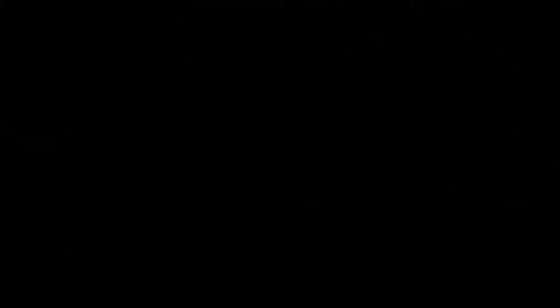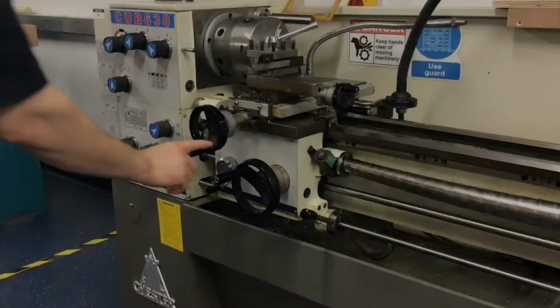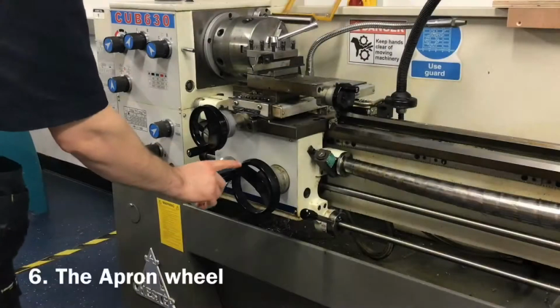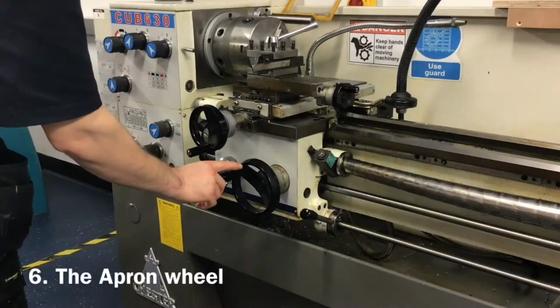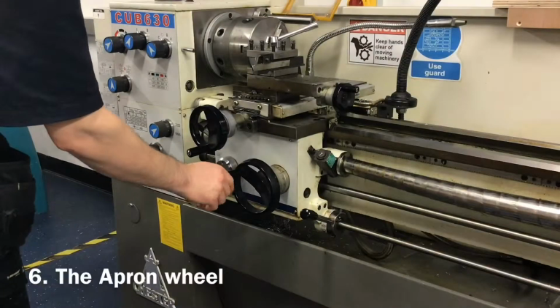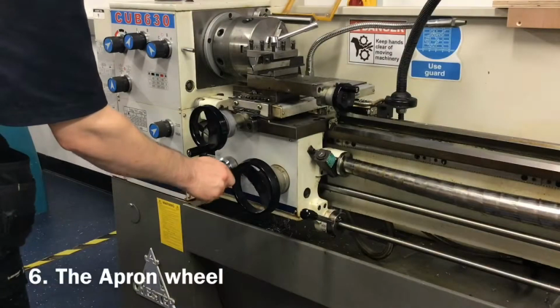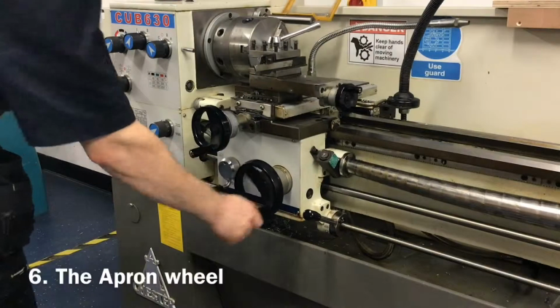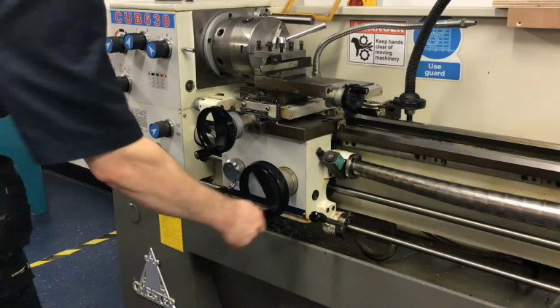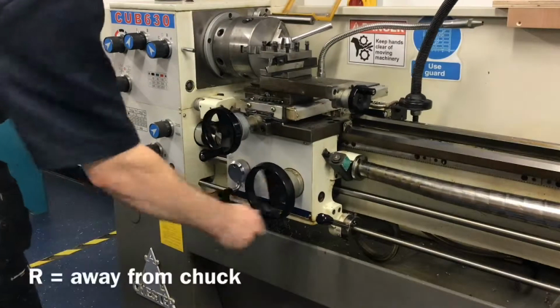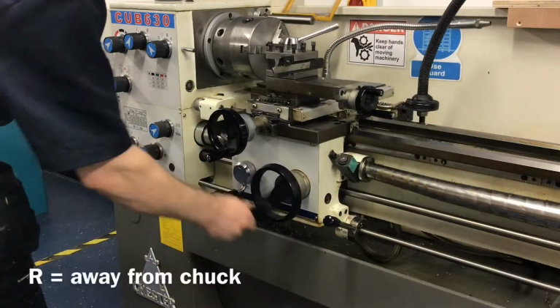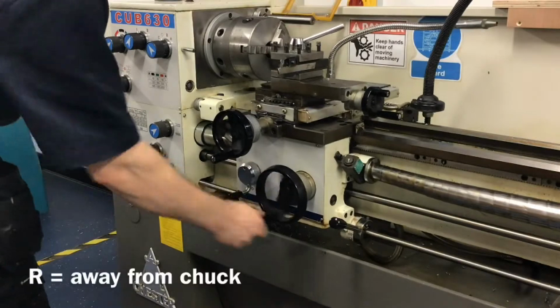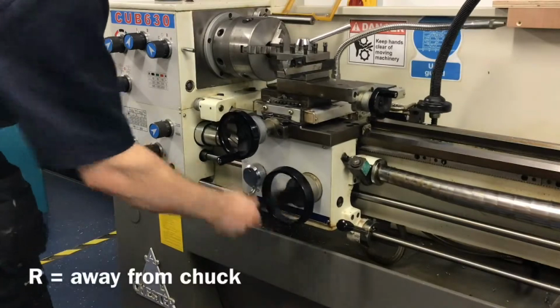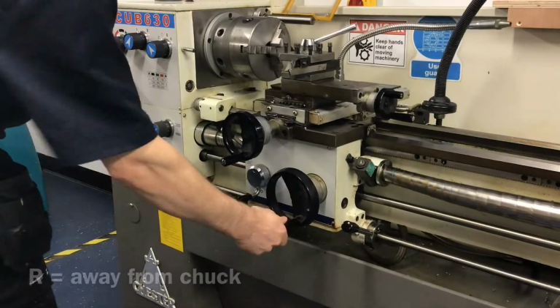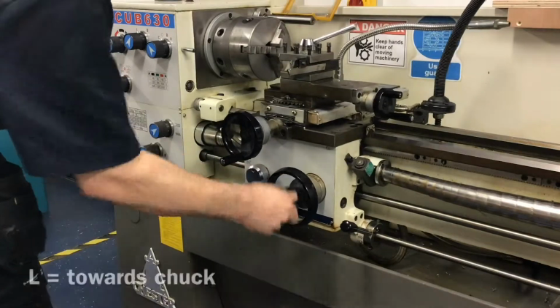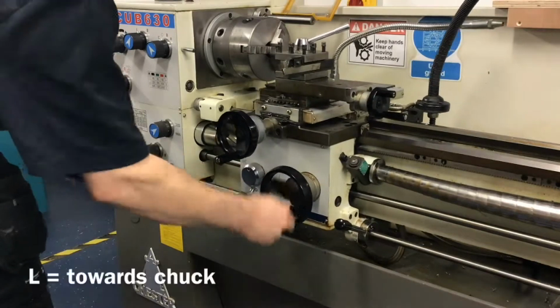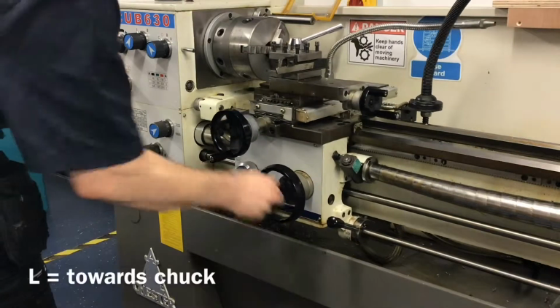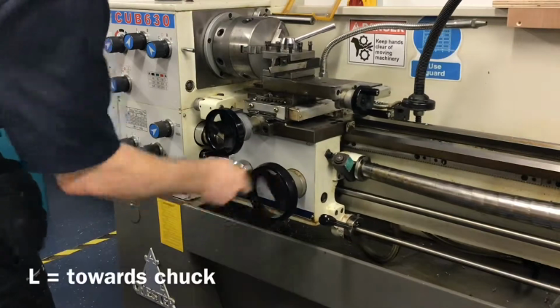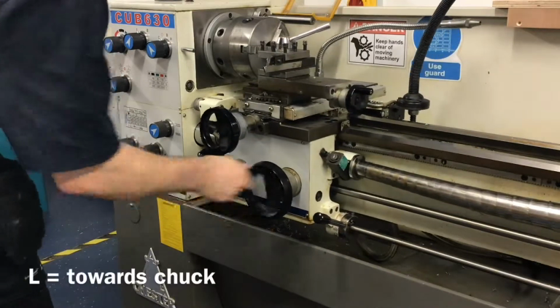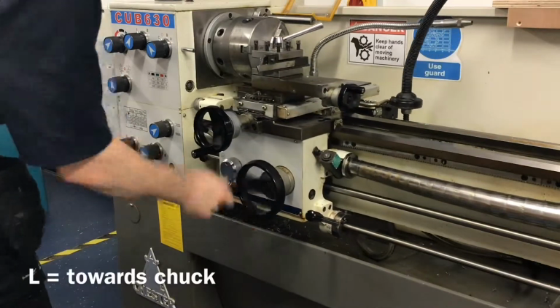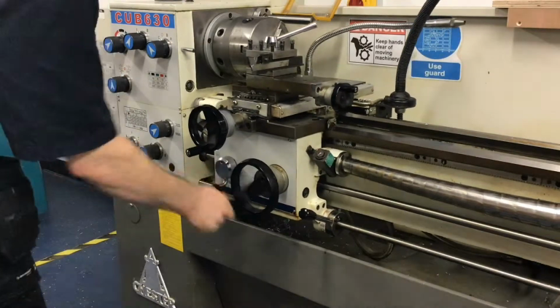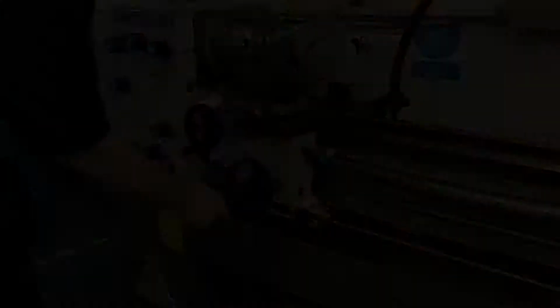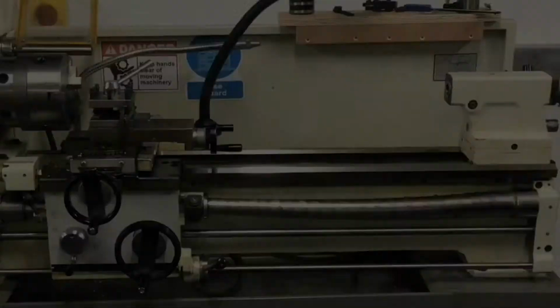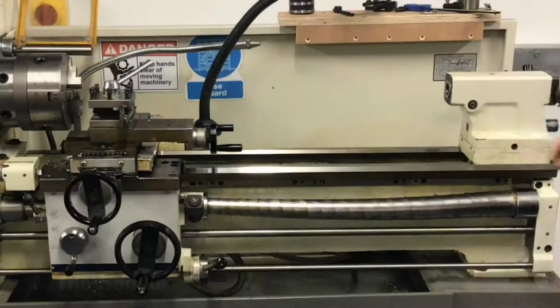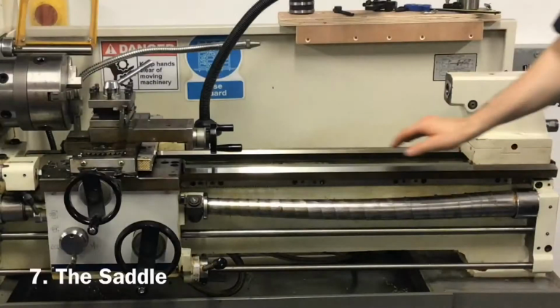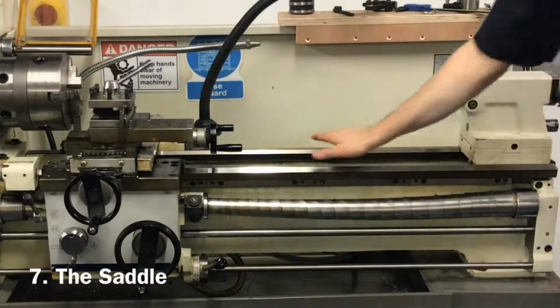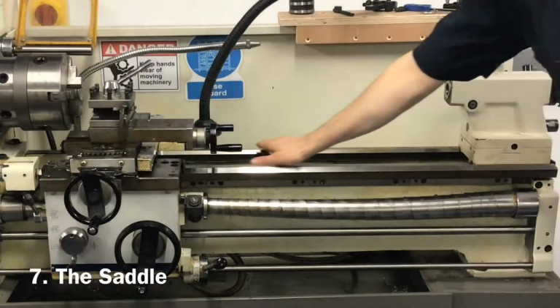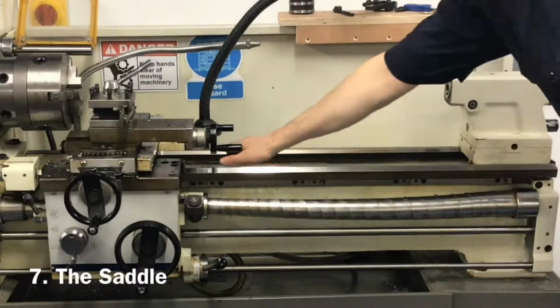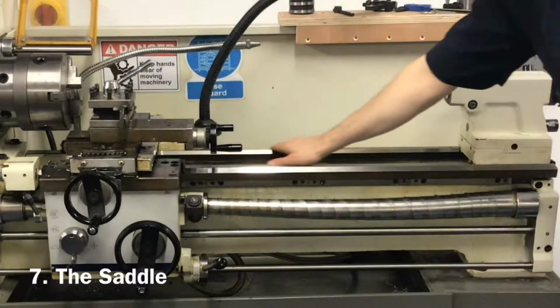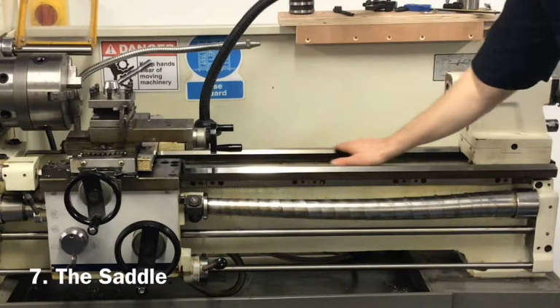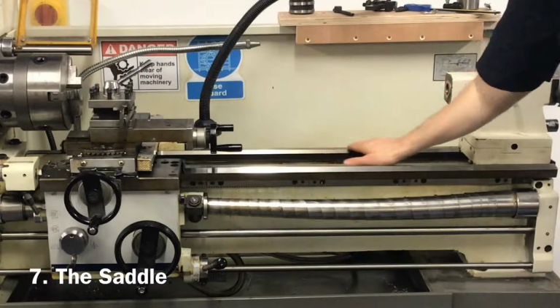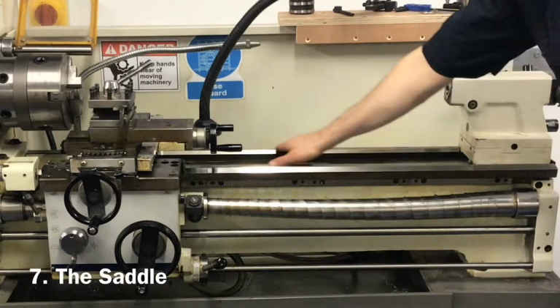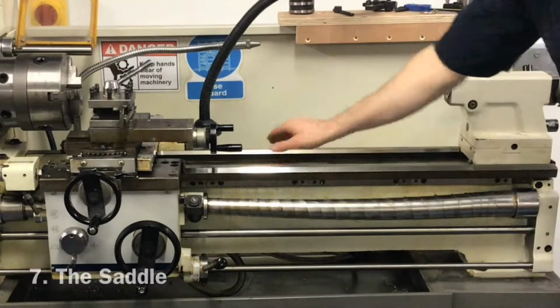The apron wheel is used to move the carriage up and down the length of the lathe. The saddle is the surface along which the carriage and tail stock move.